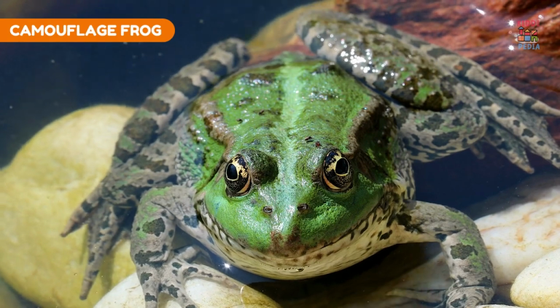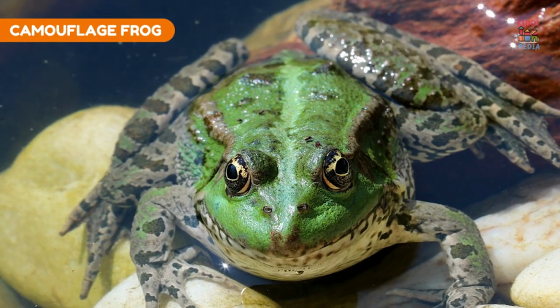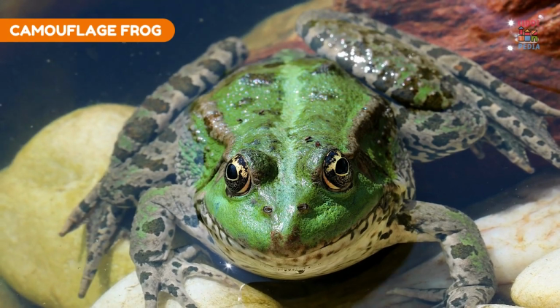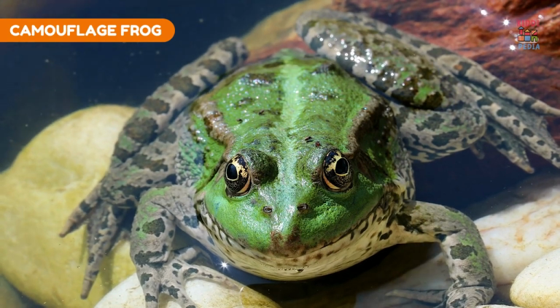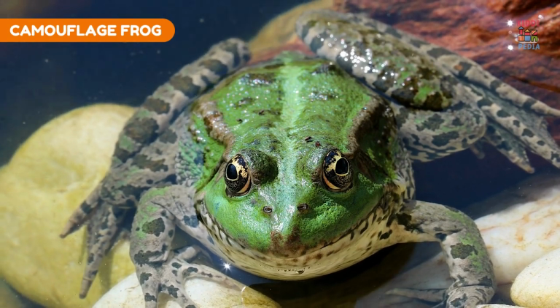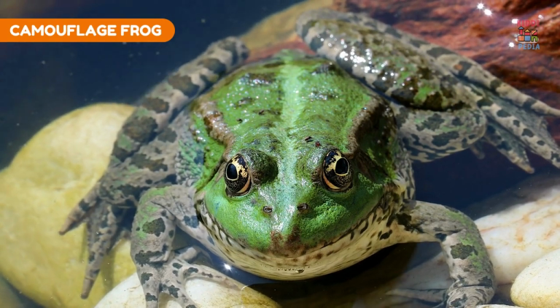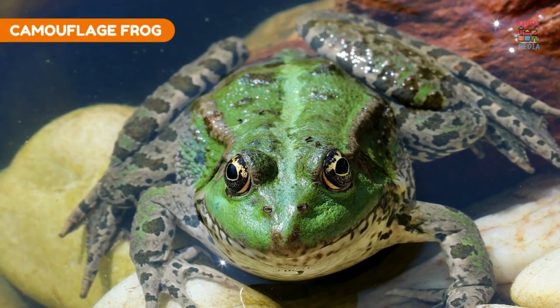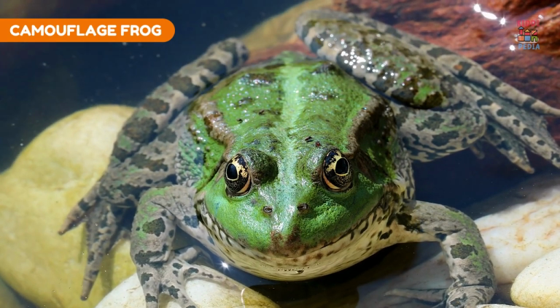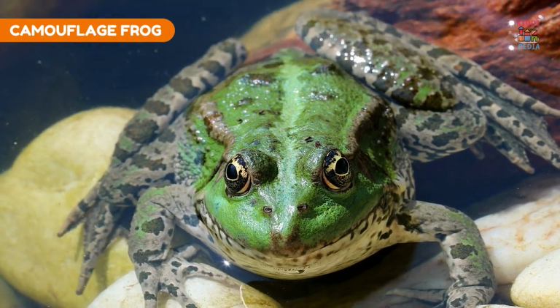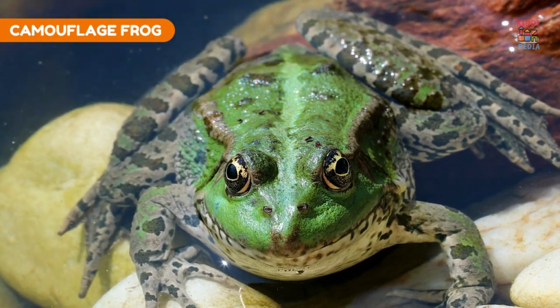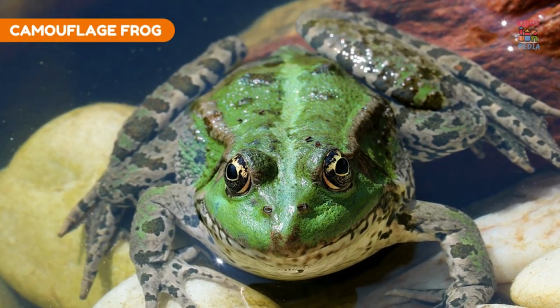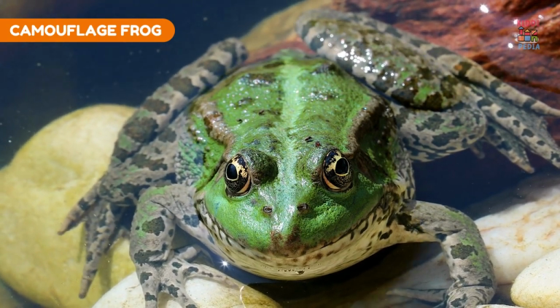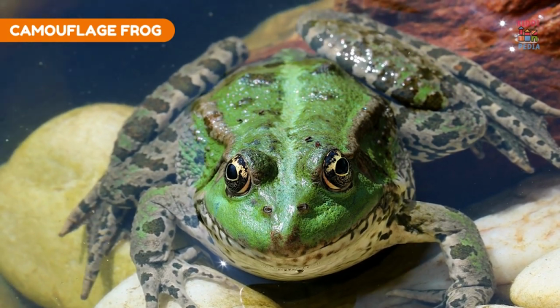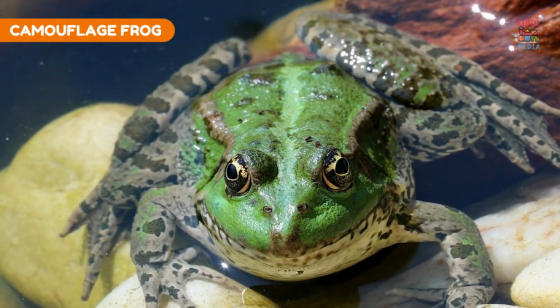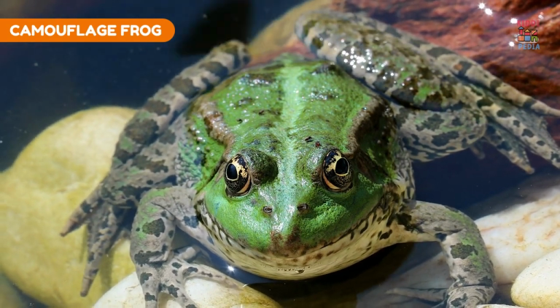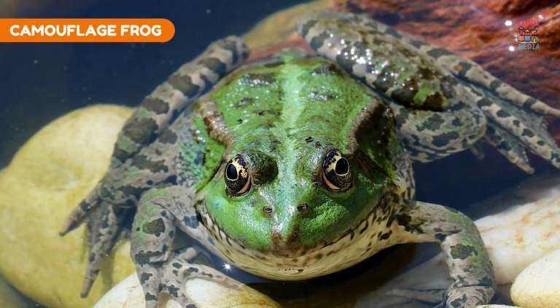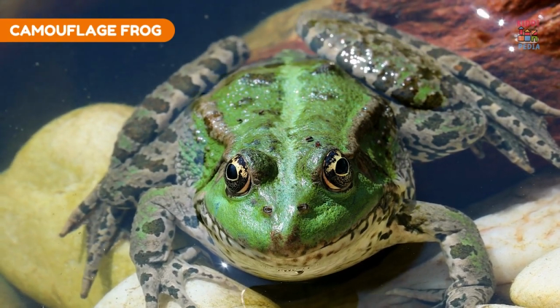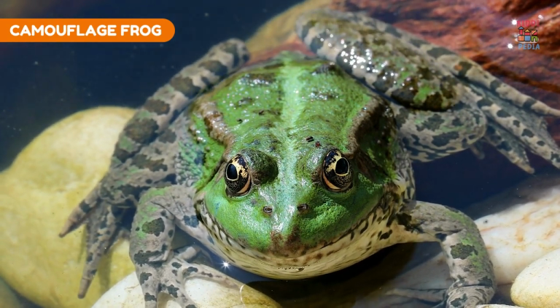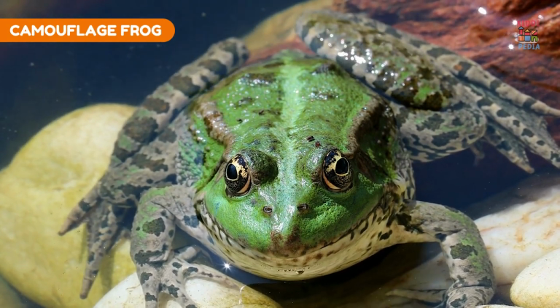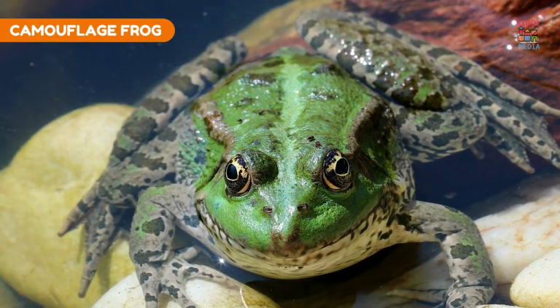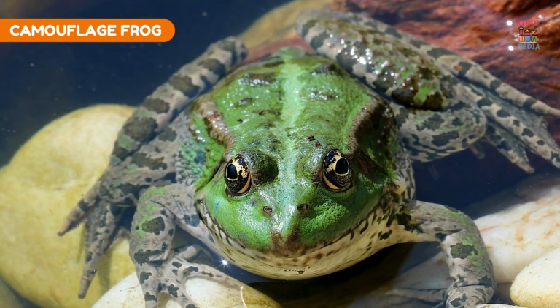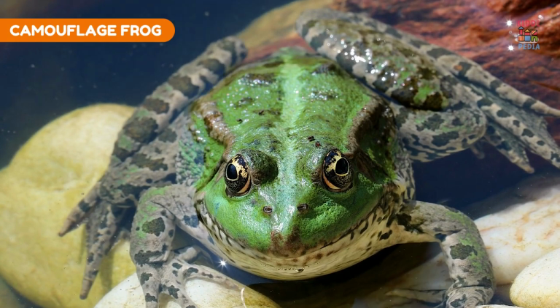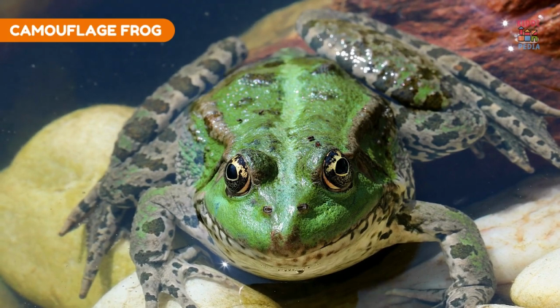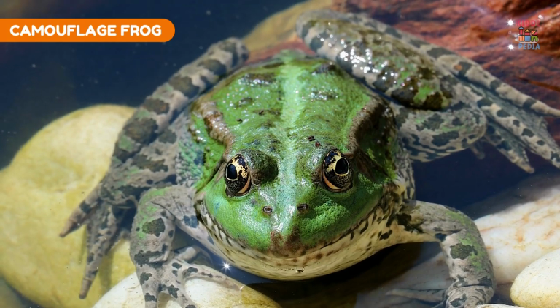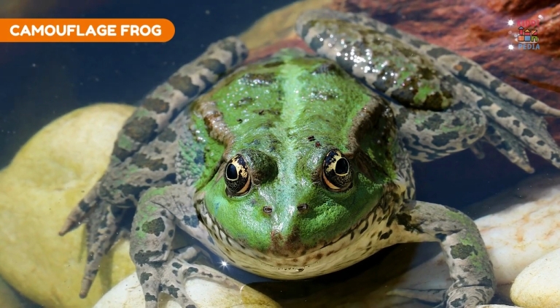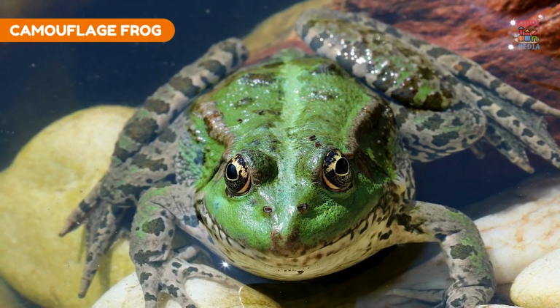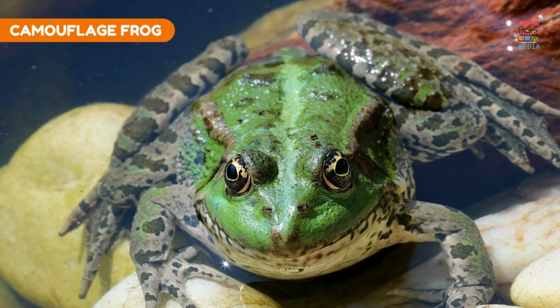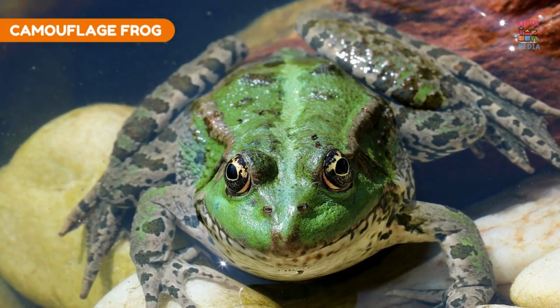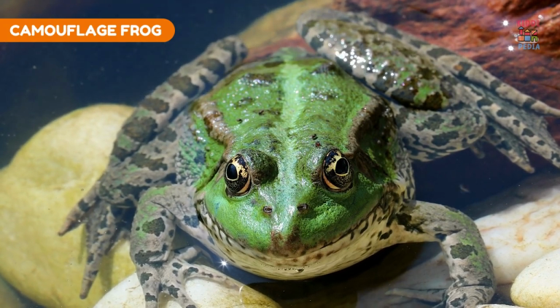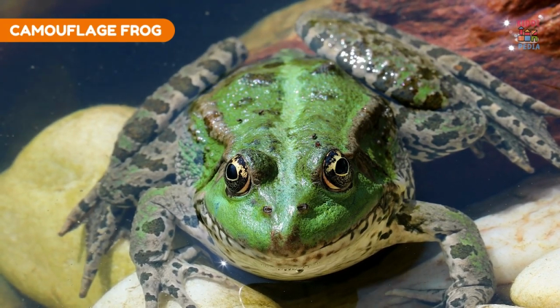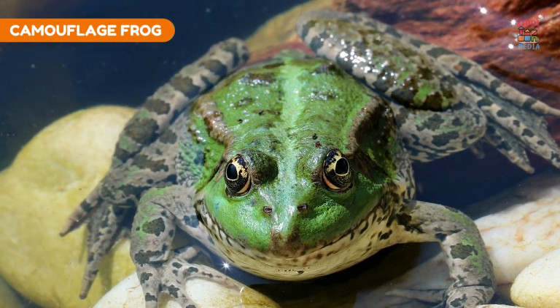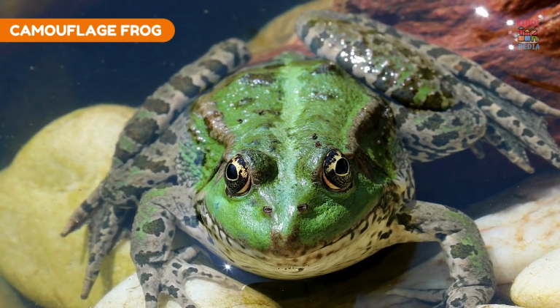Camouflage frog. Camouflage frogs can change the color of their skin to match their surroundings, helping them hide.